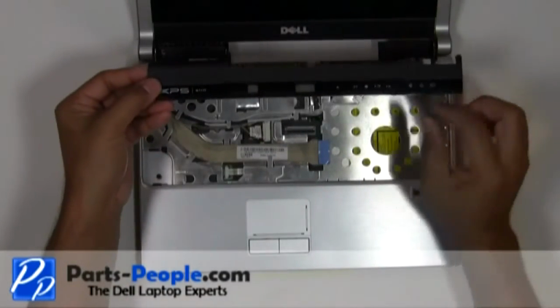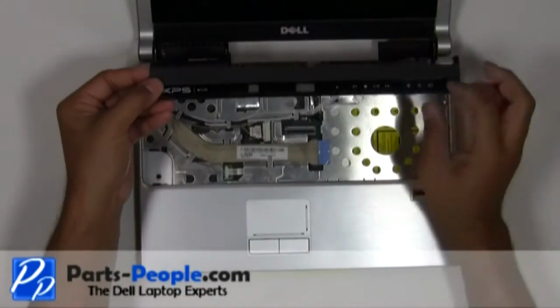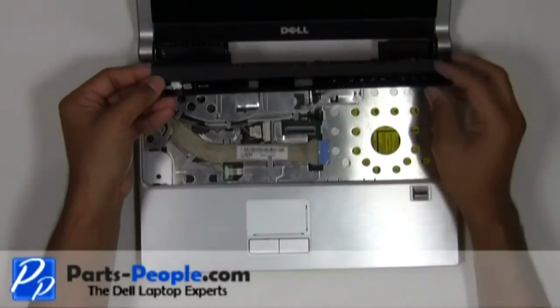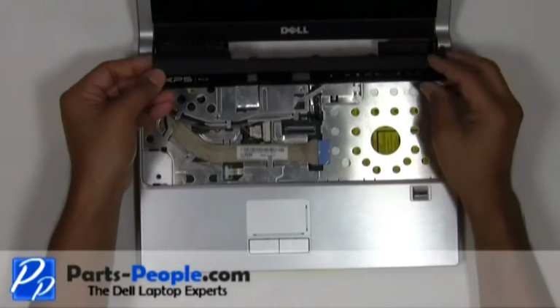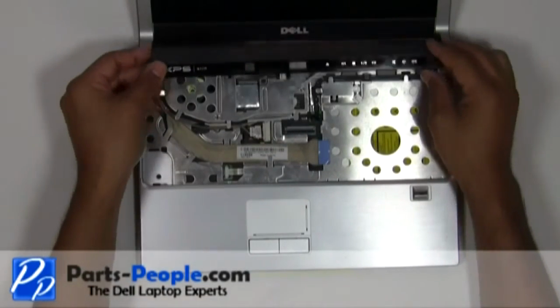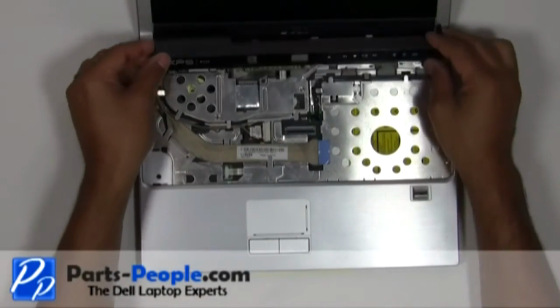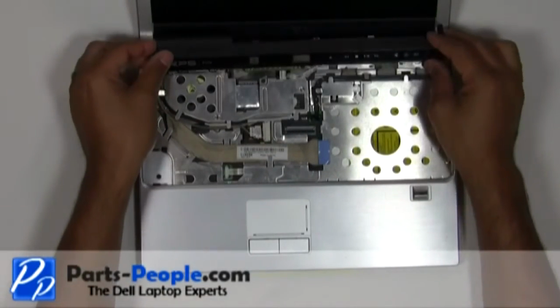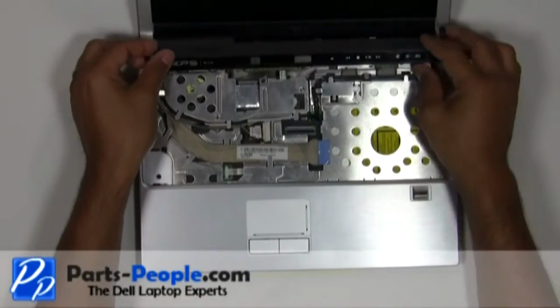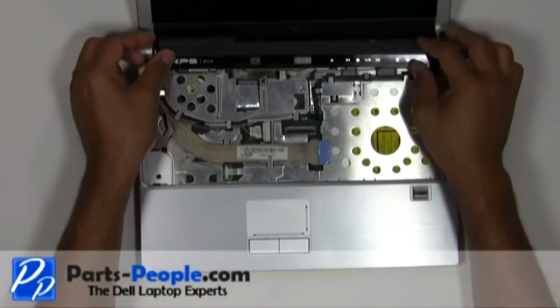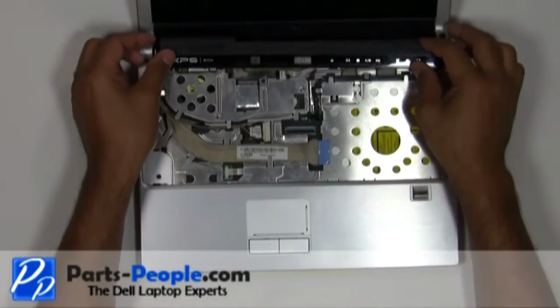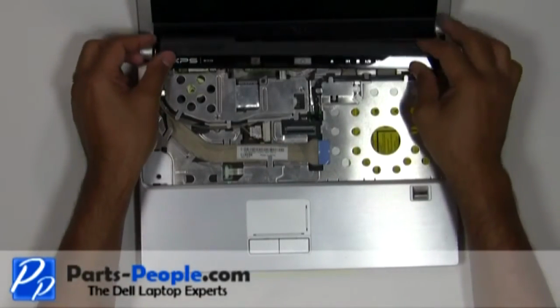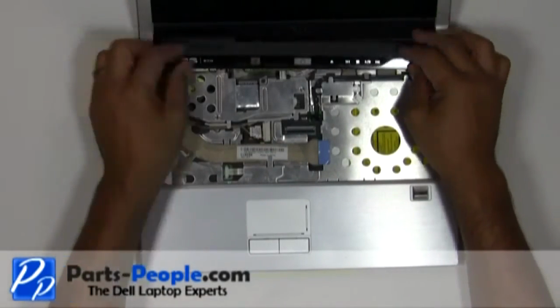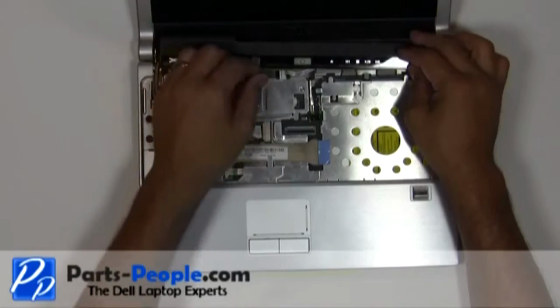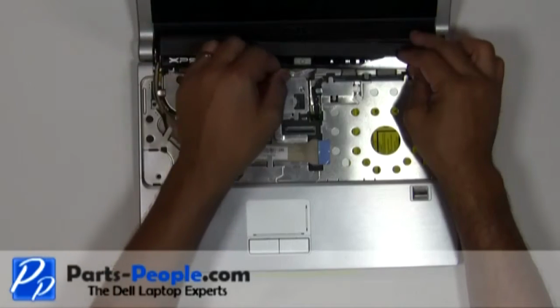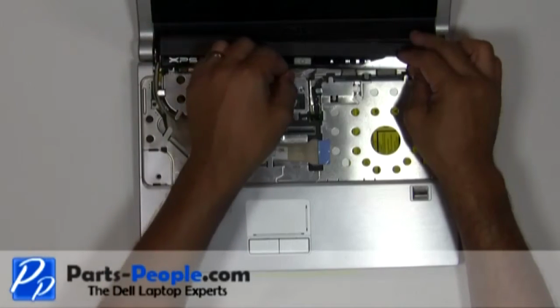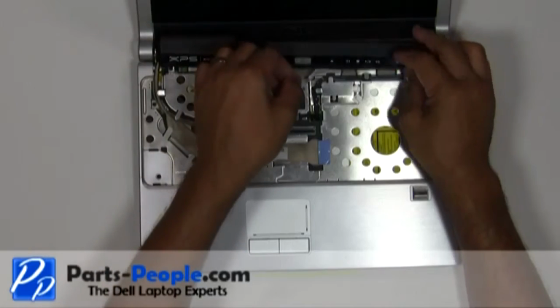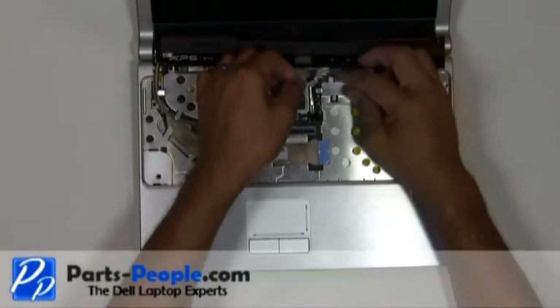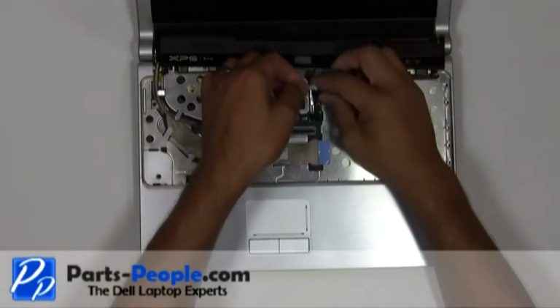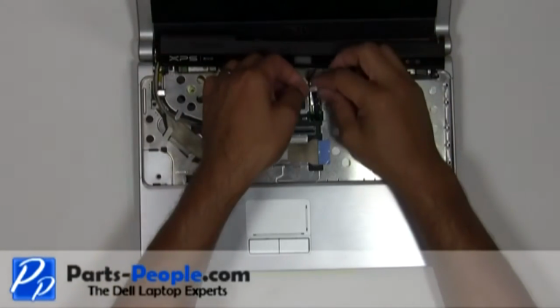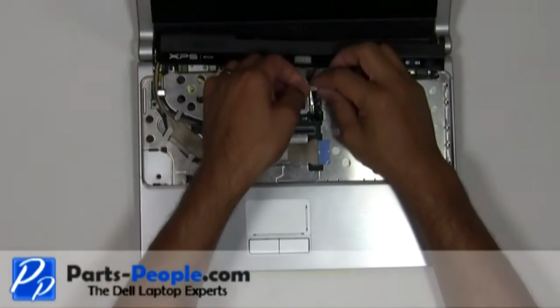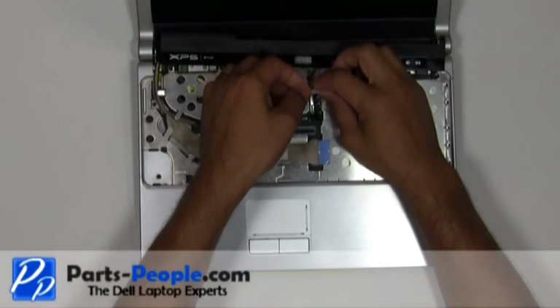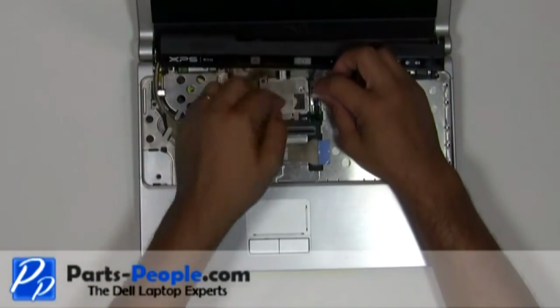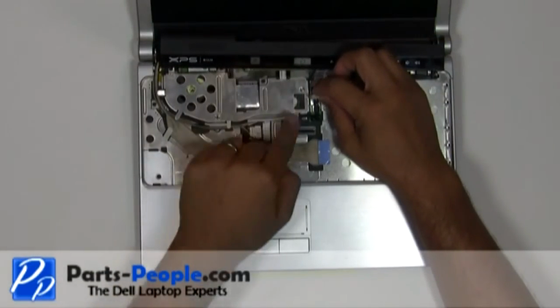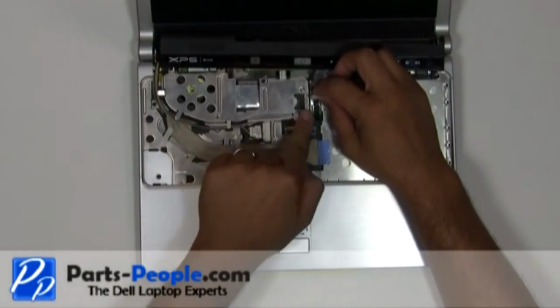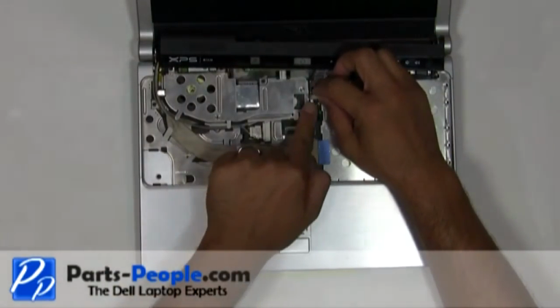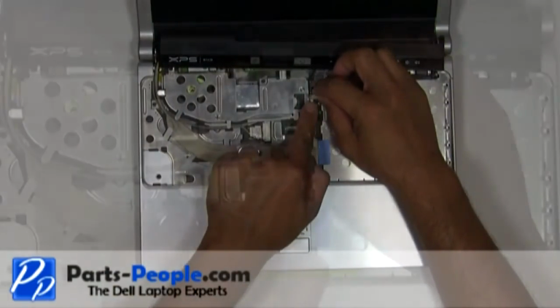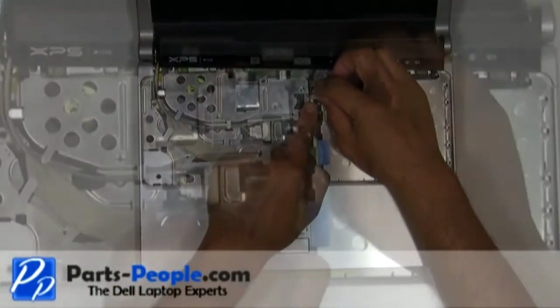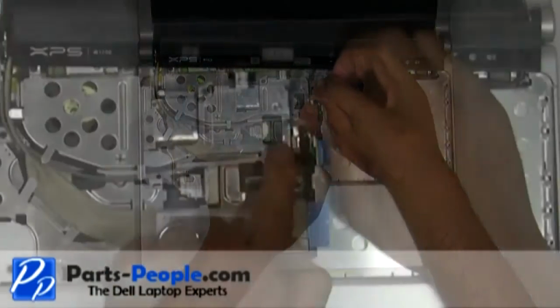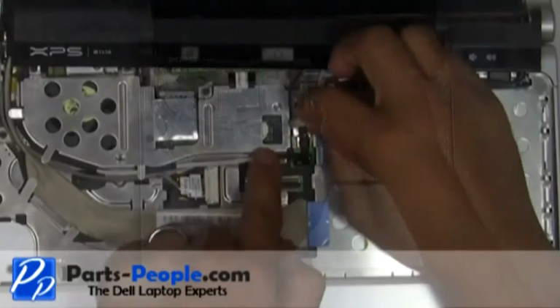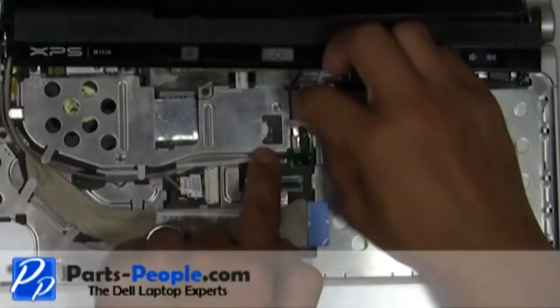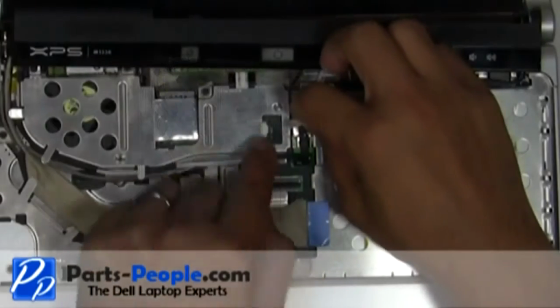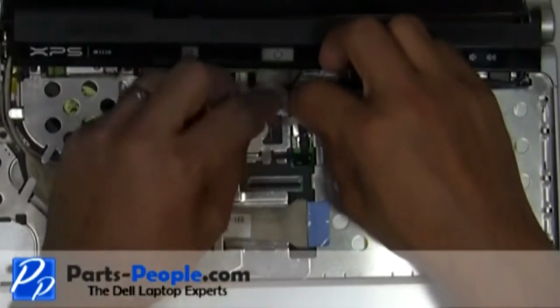Place the power button cover cable into the connector and slide the cable latch over to secure the cable.